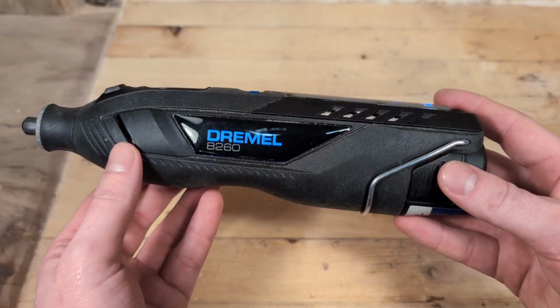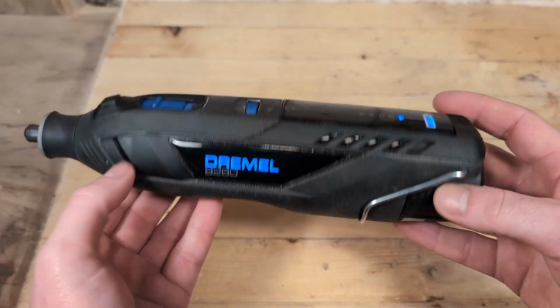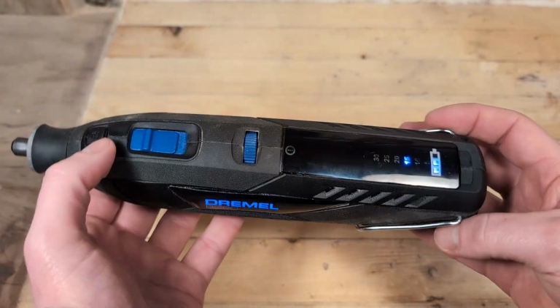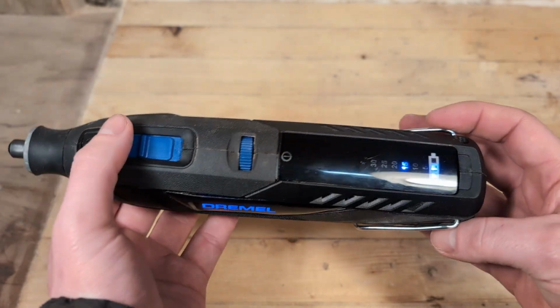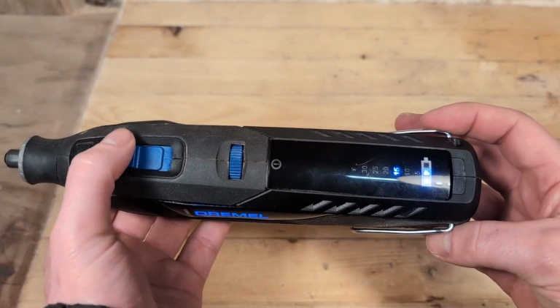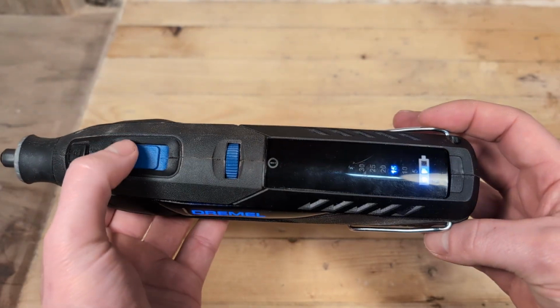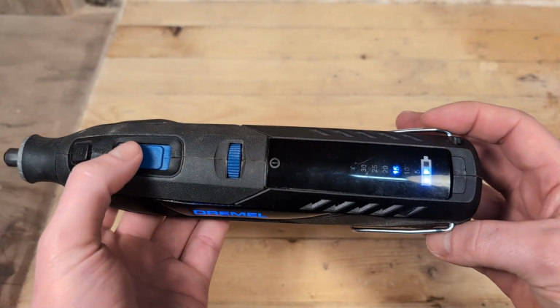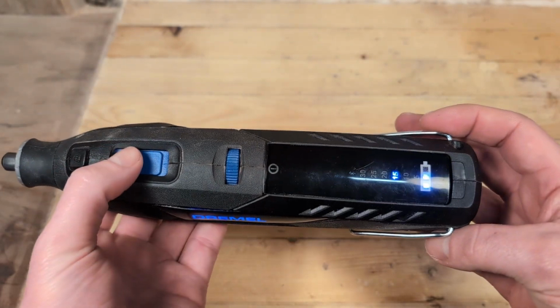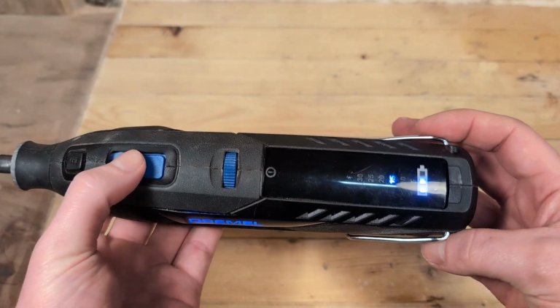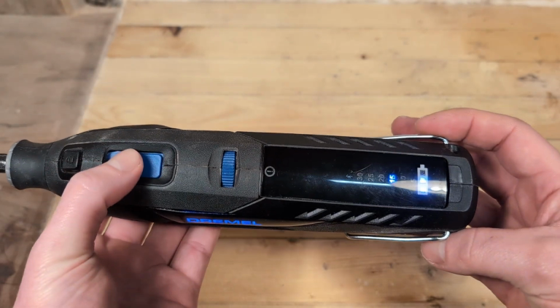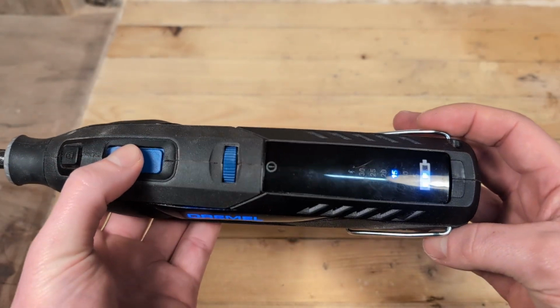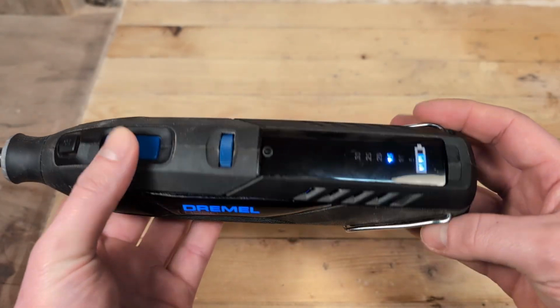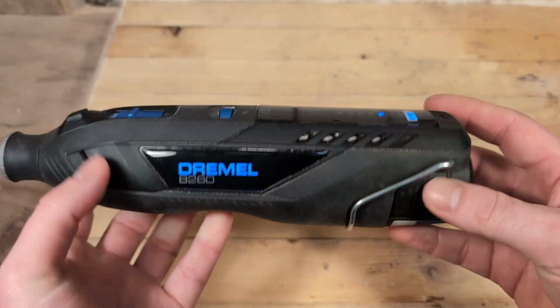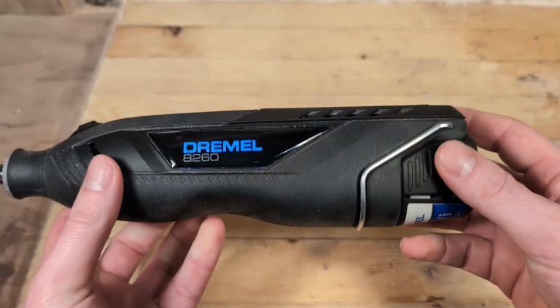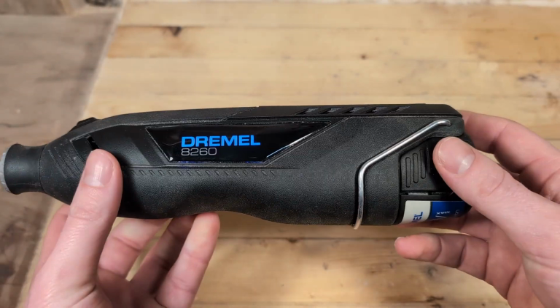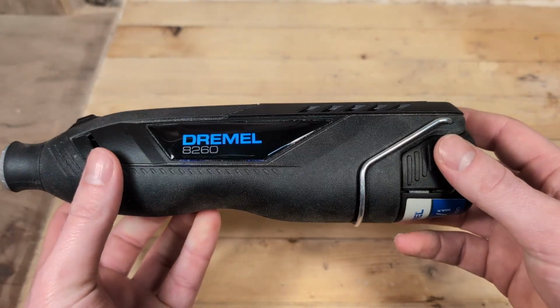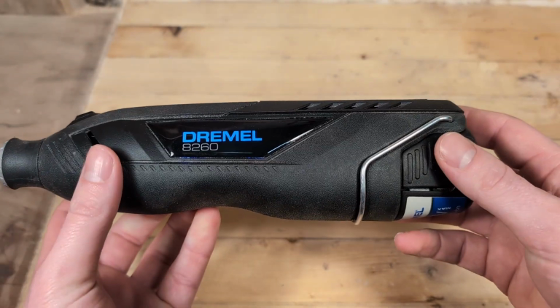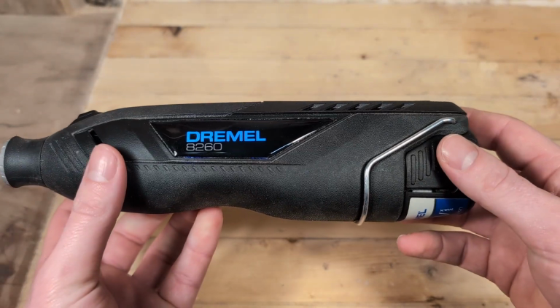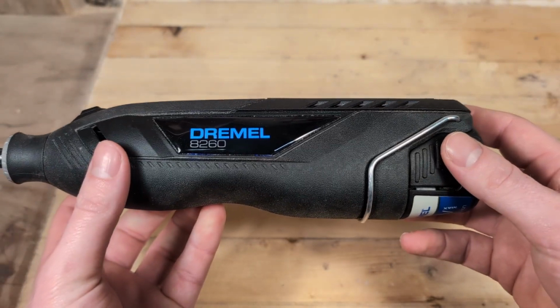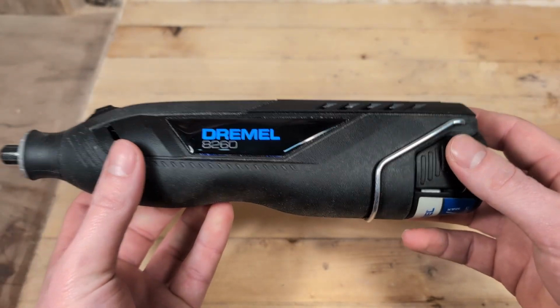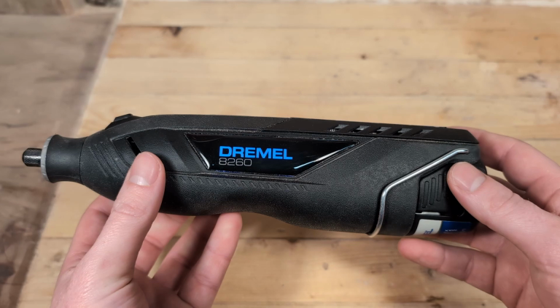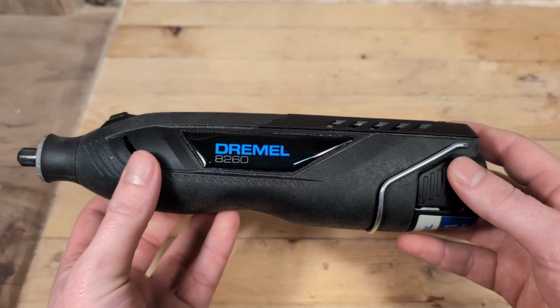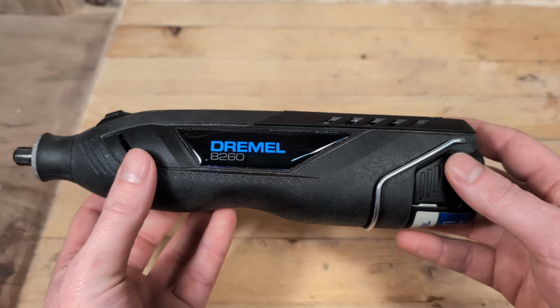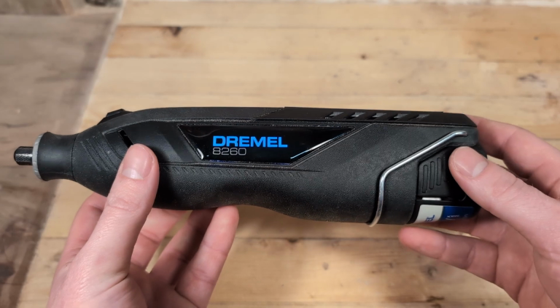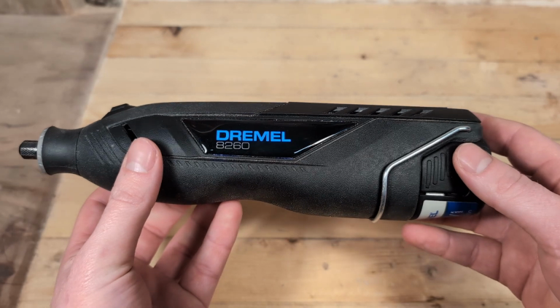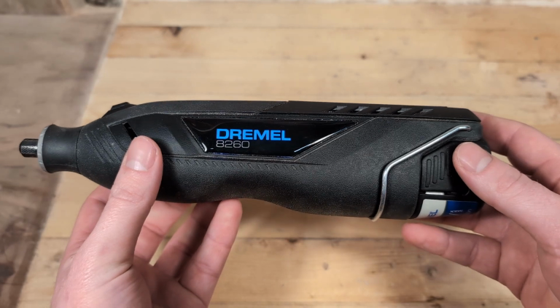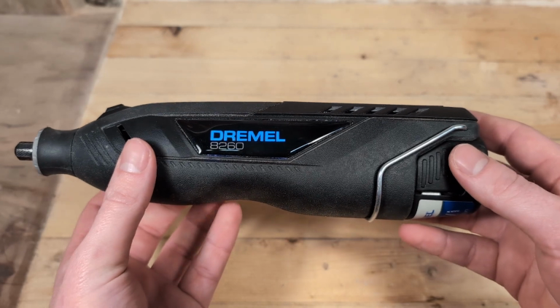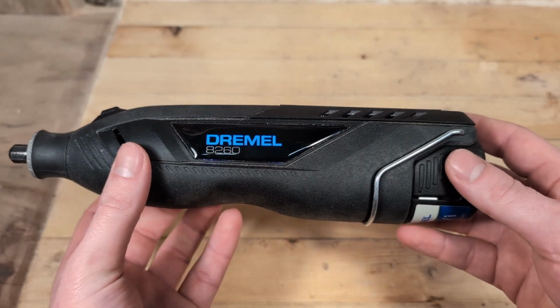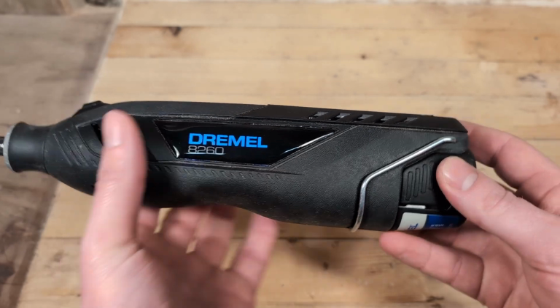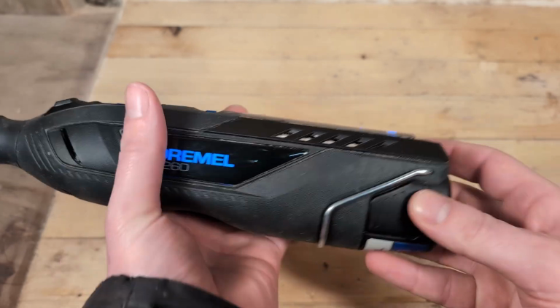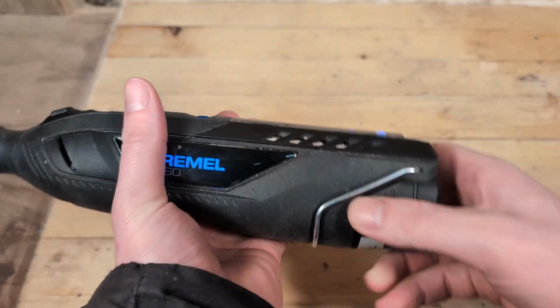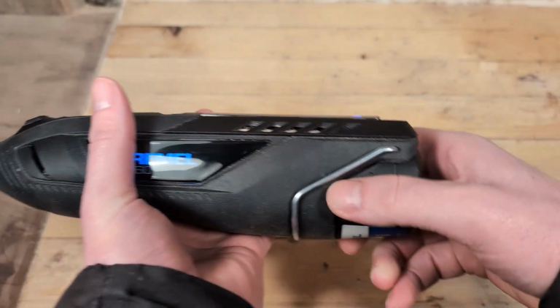But before we start, doing this will probably void the warranty of the tool. Let's get started!